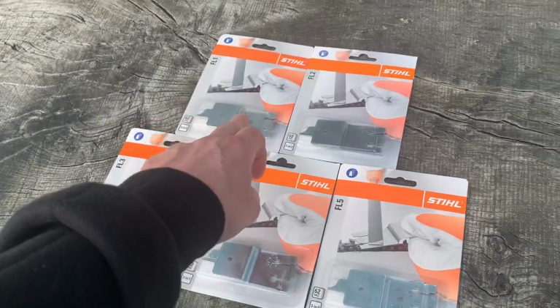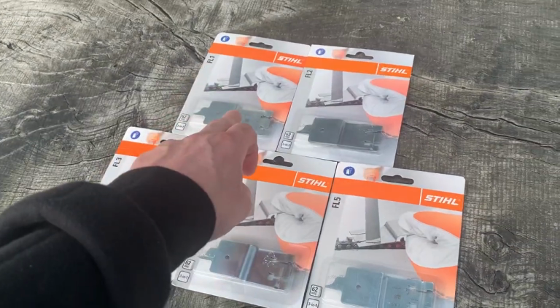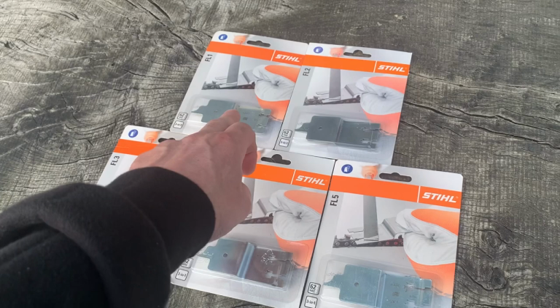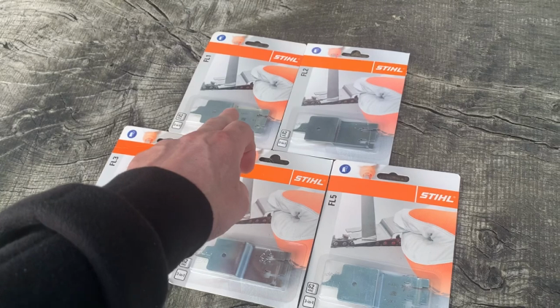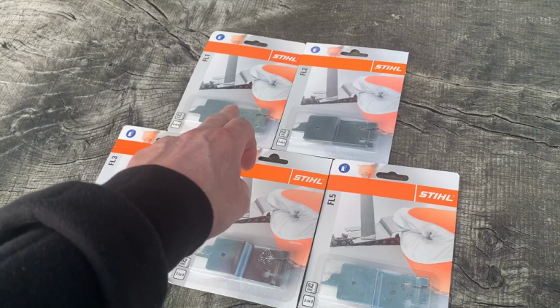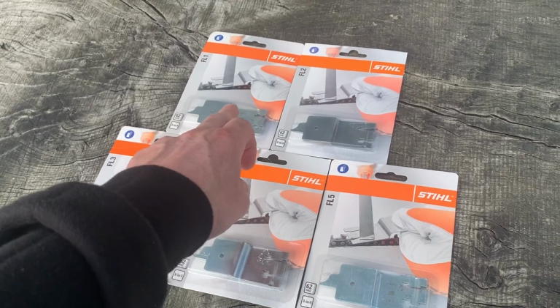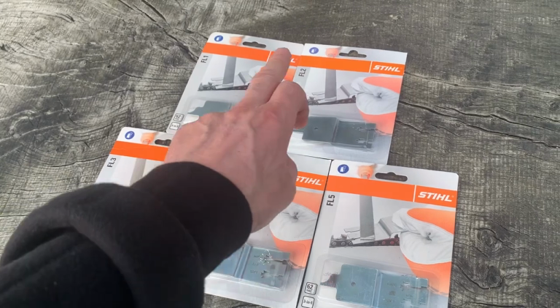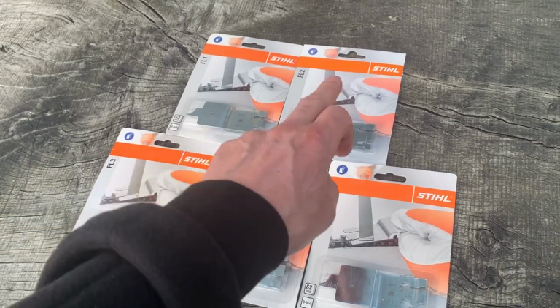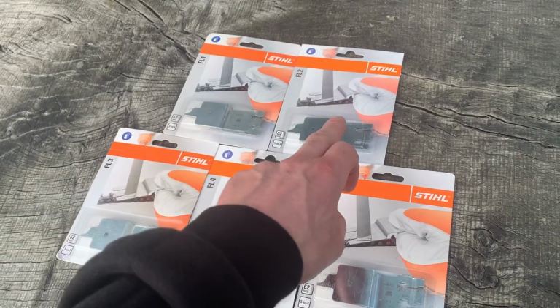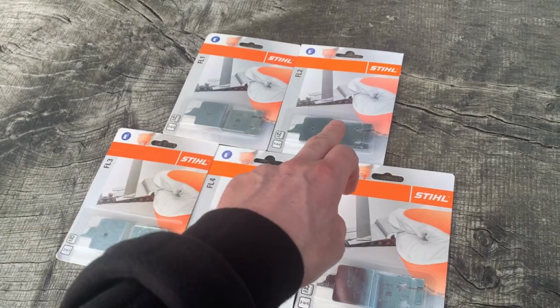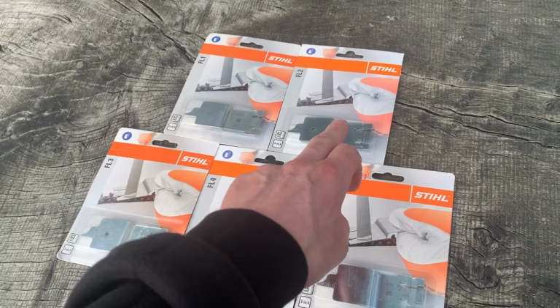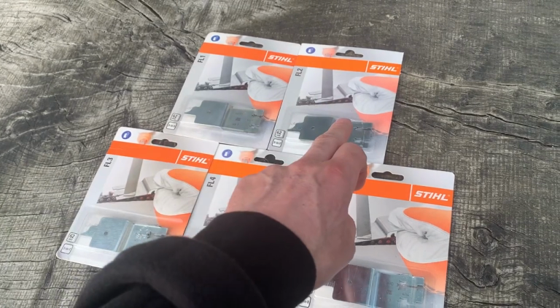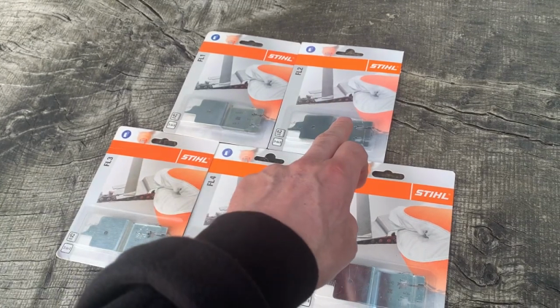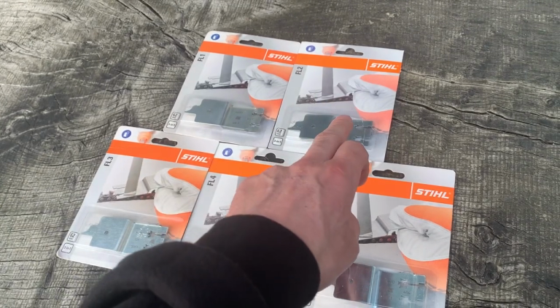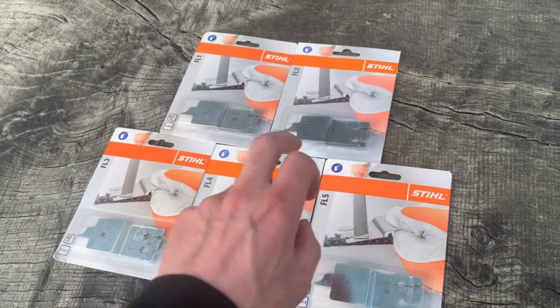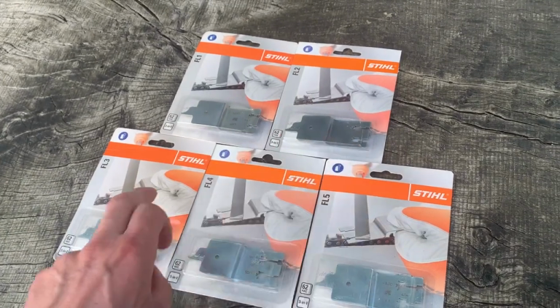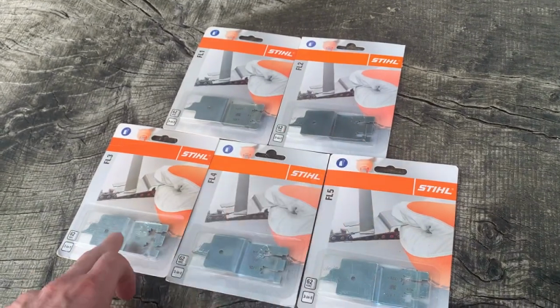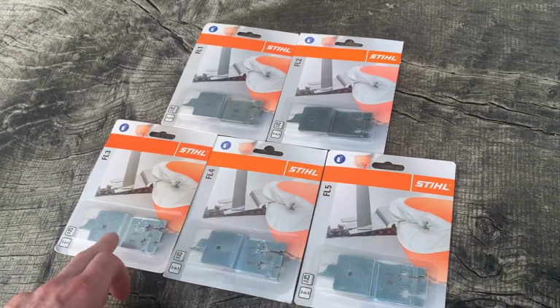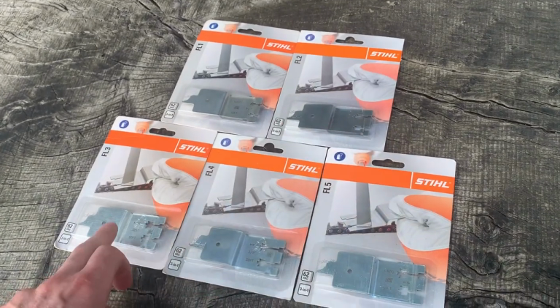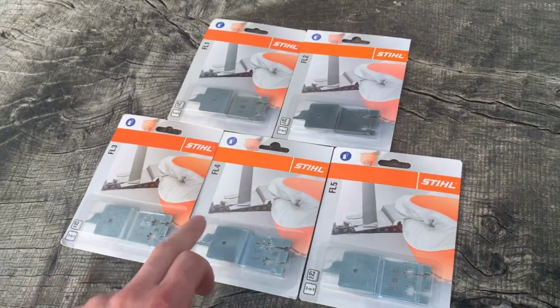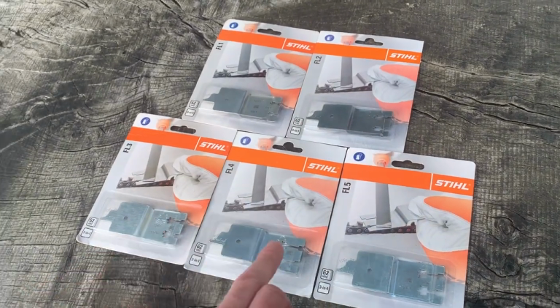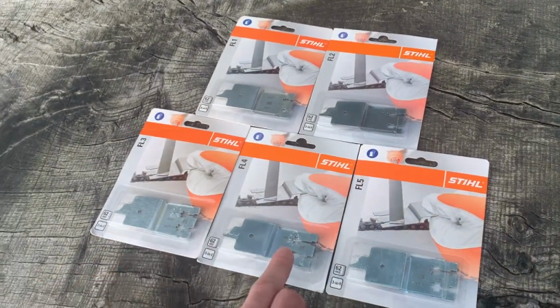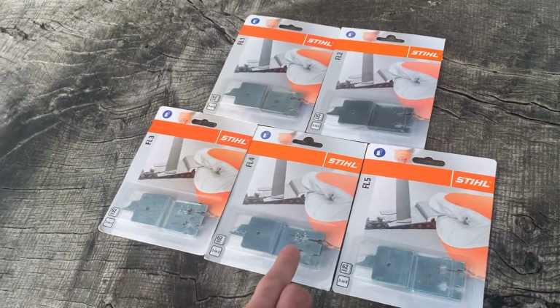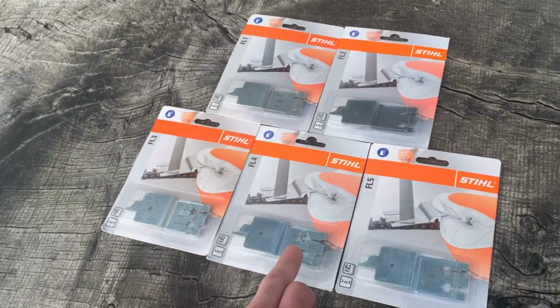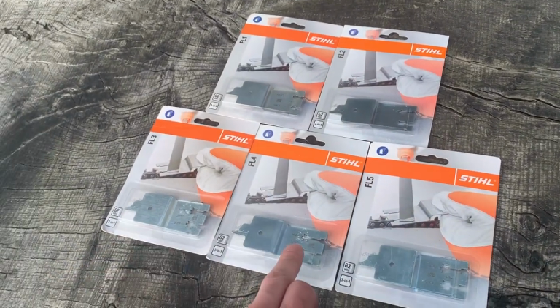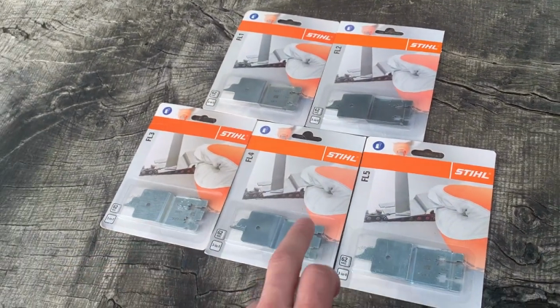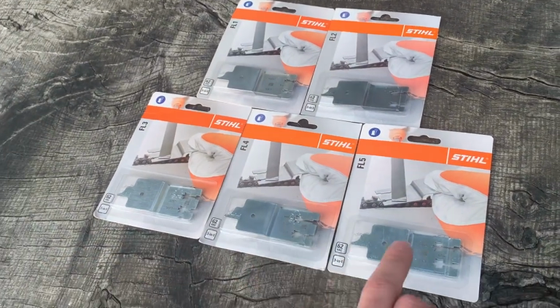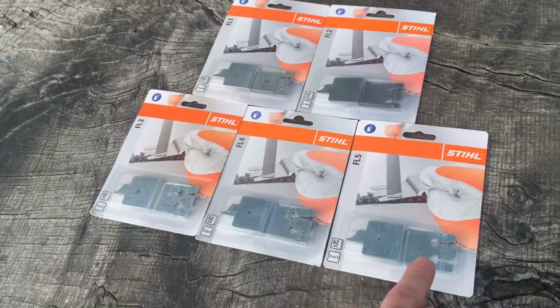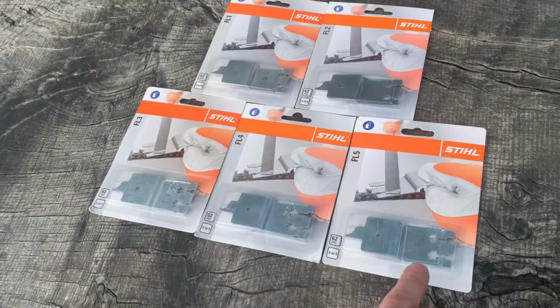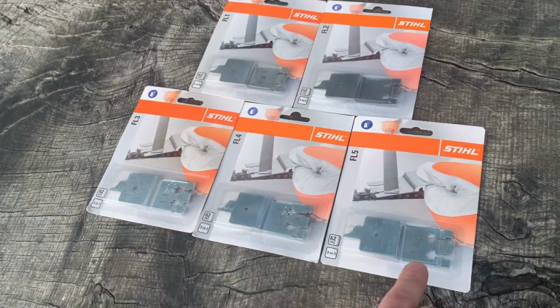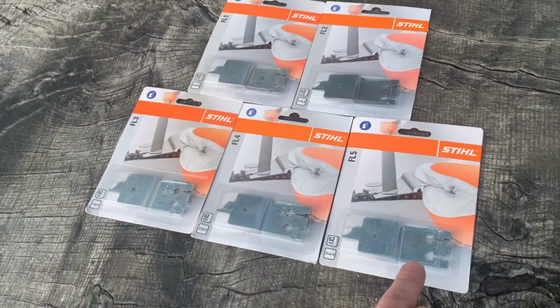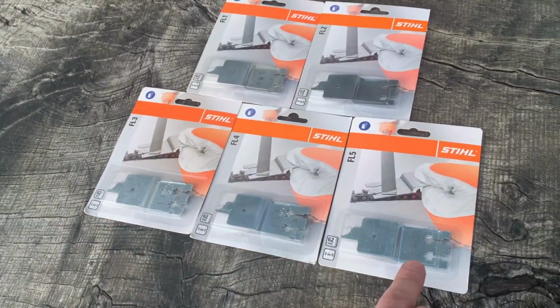Quarter pitch, 3.8 low pro, 3.25, 3.8 standard, 4.04.